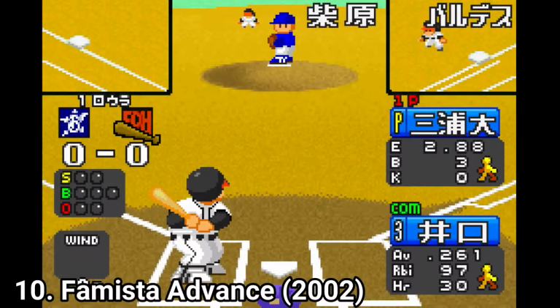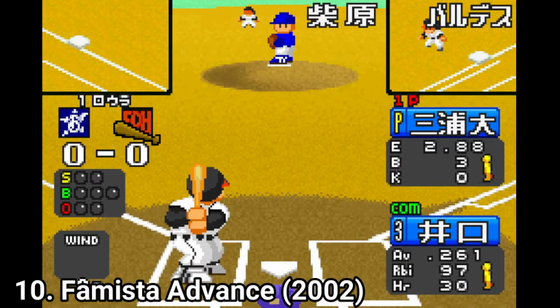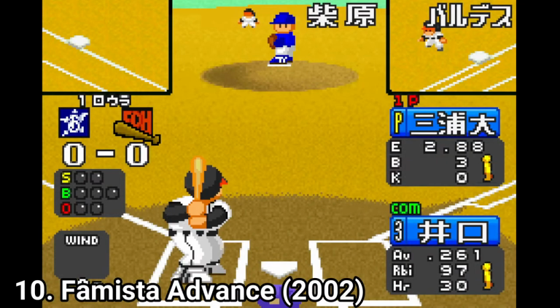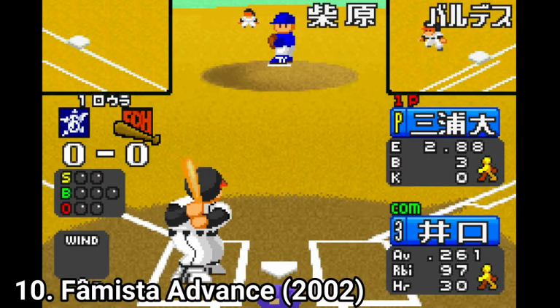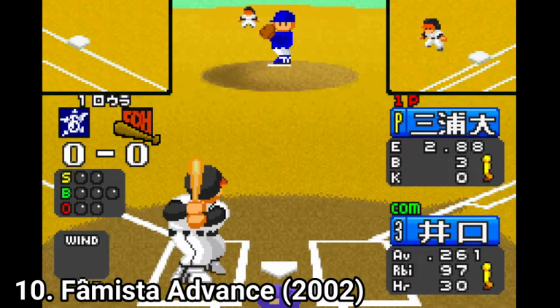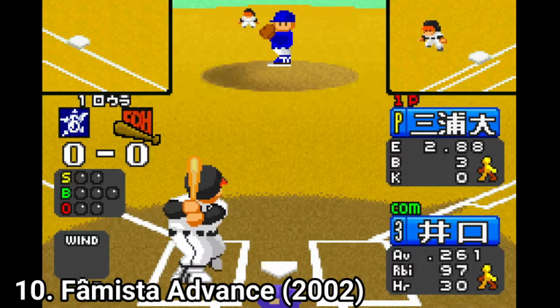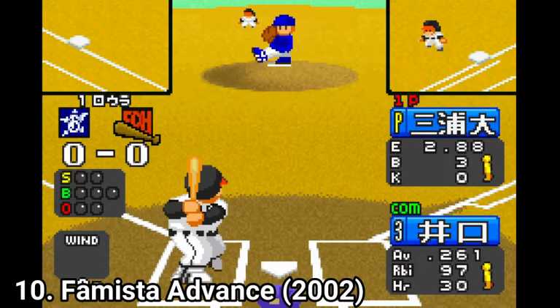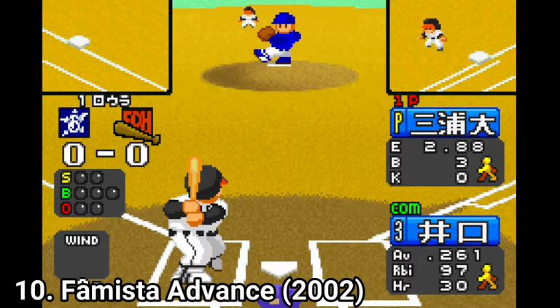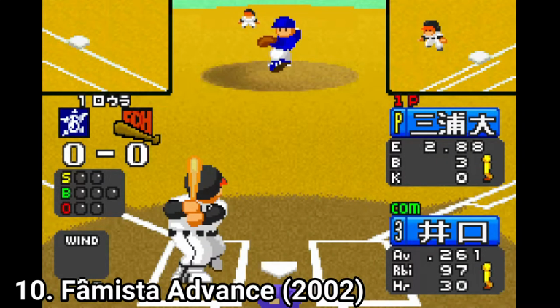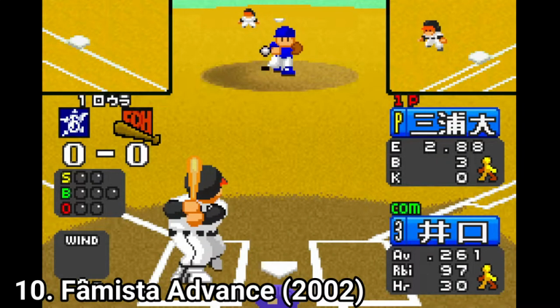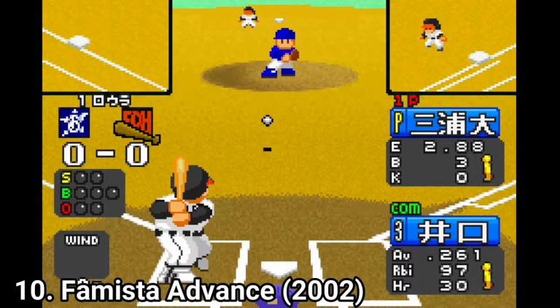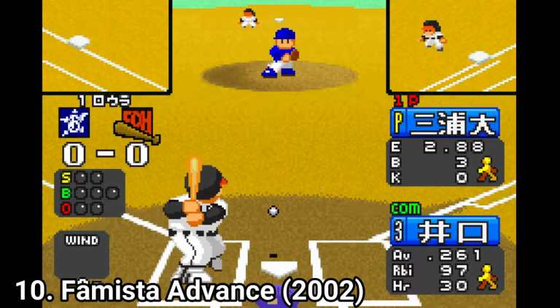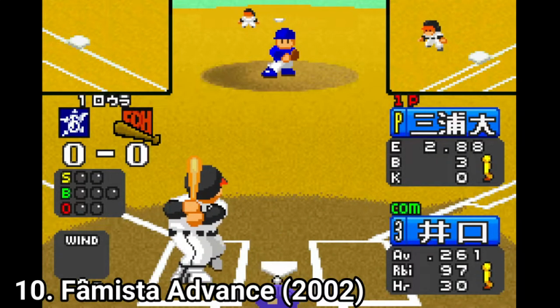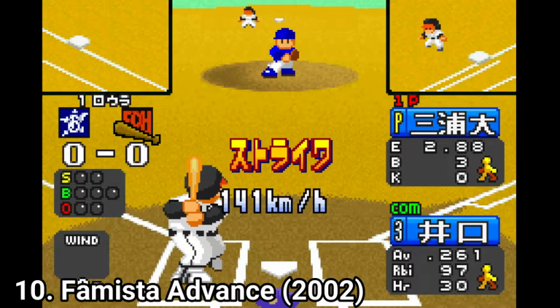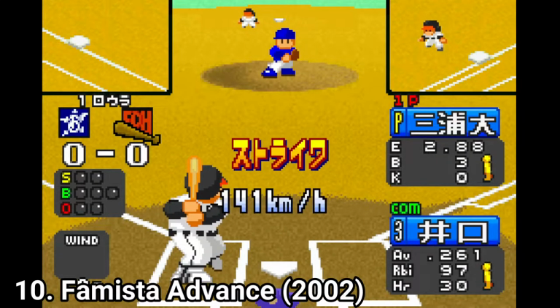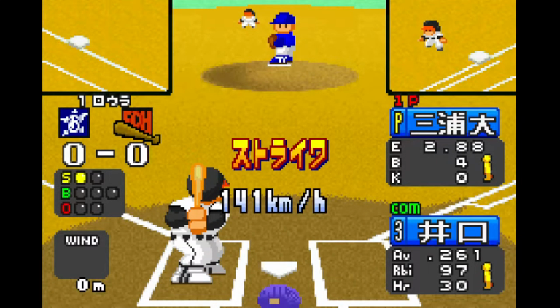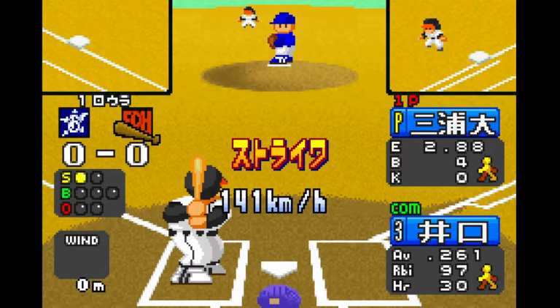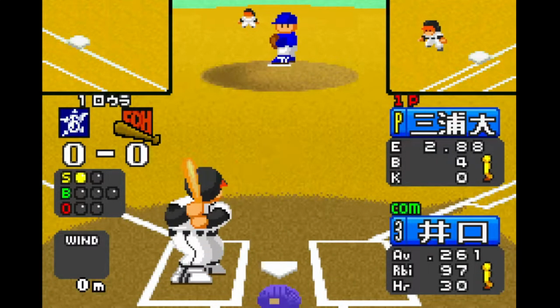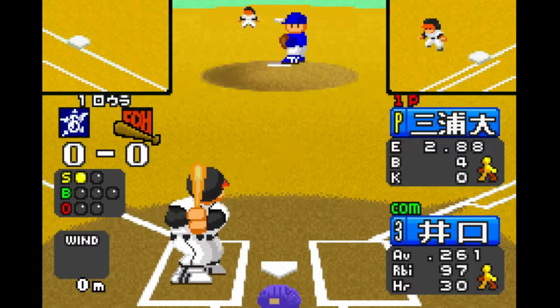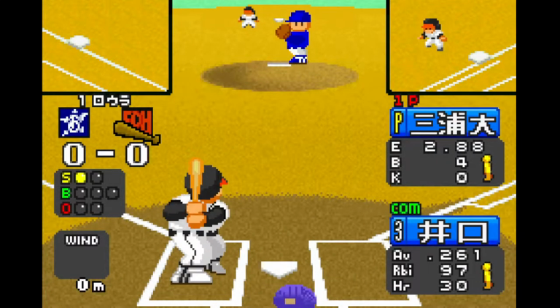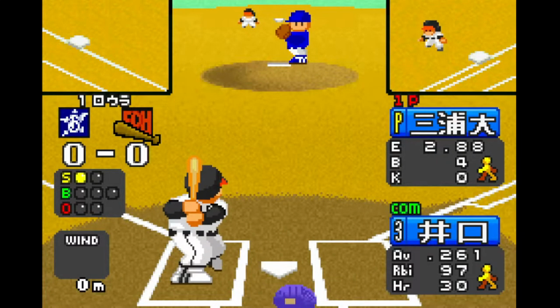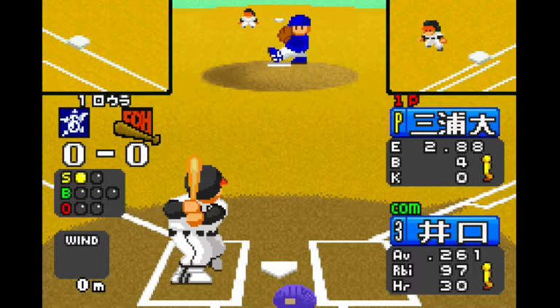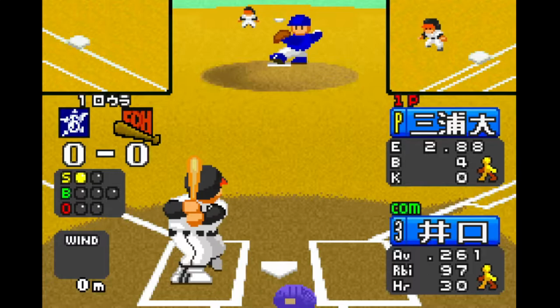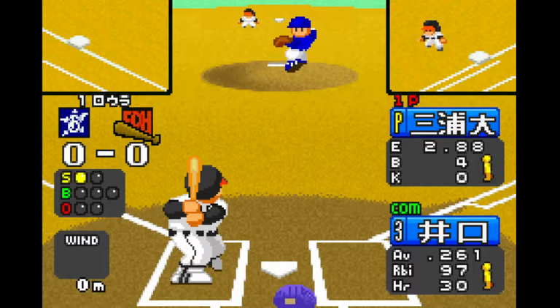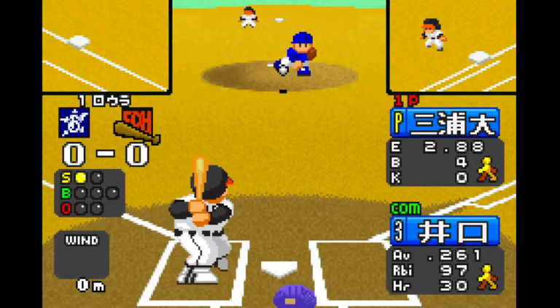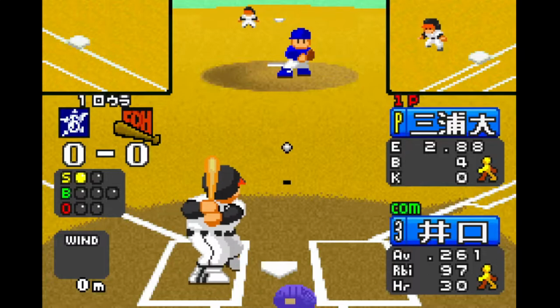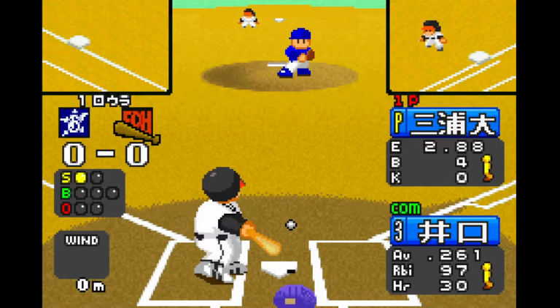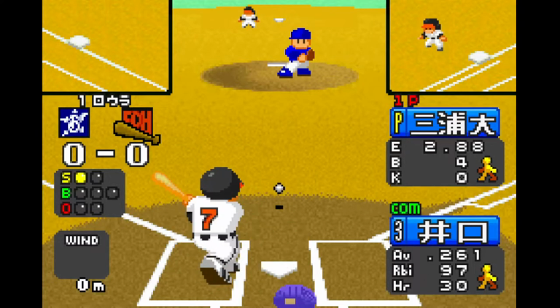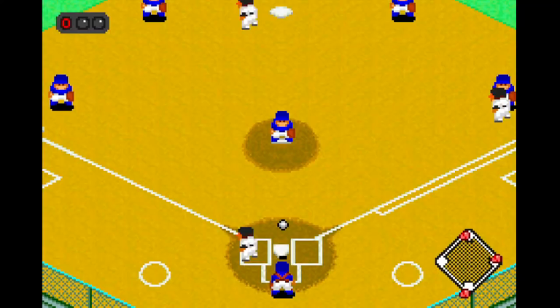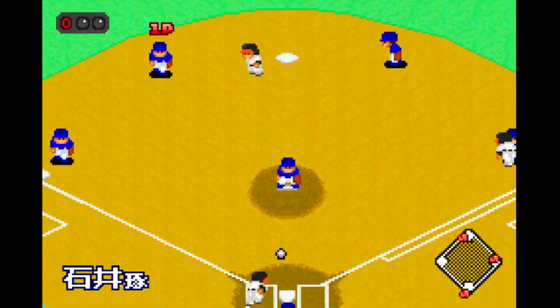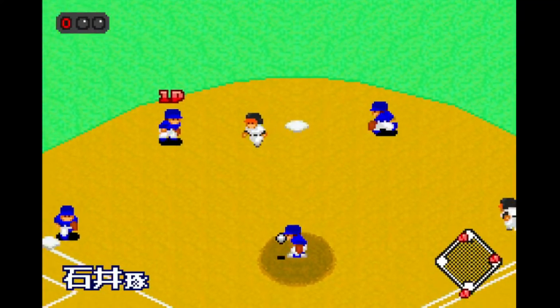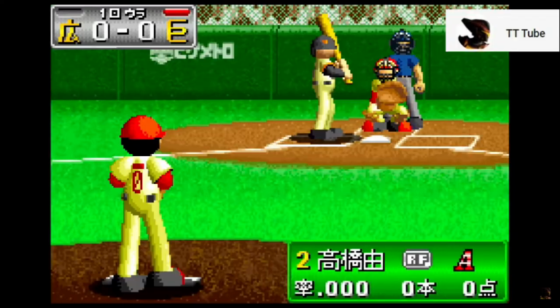Anyway, the game has great visuals, it's intuitive and very casual. I liked it personally.